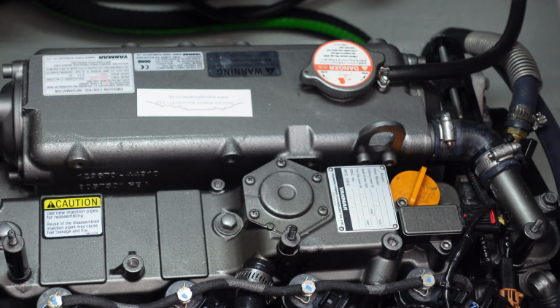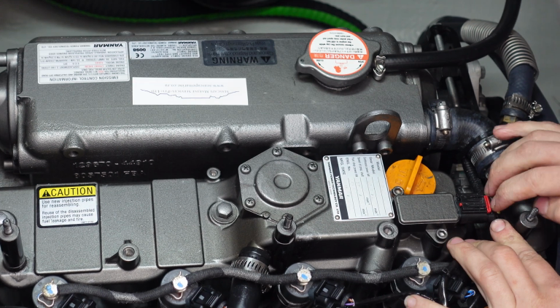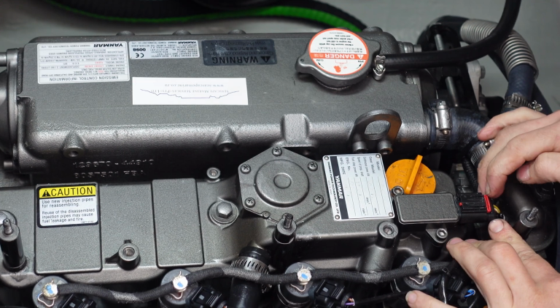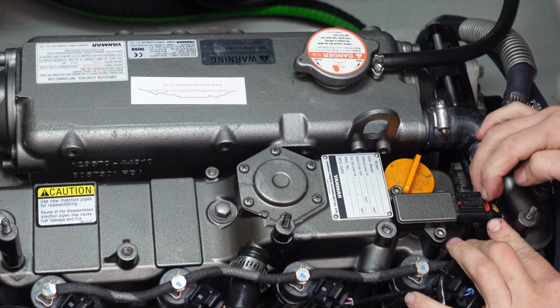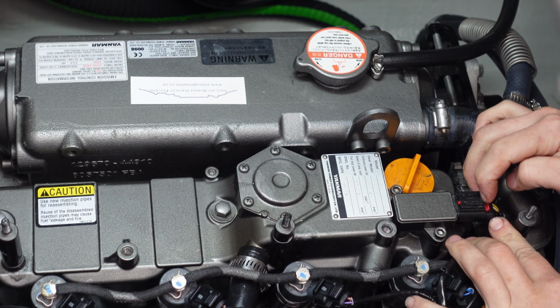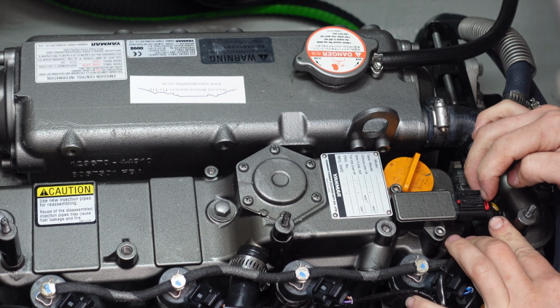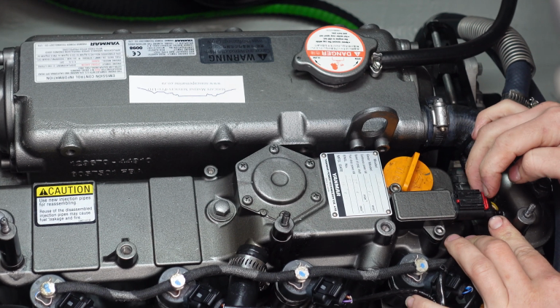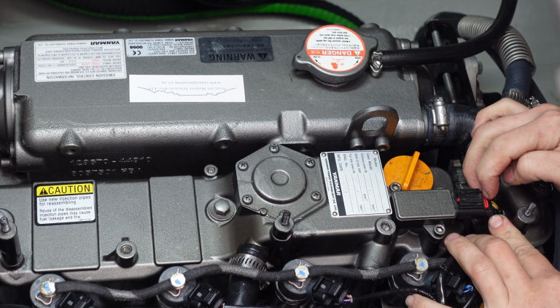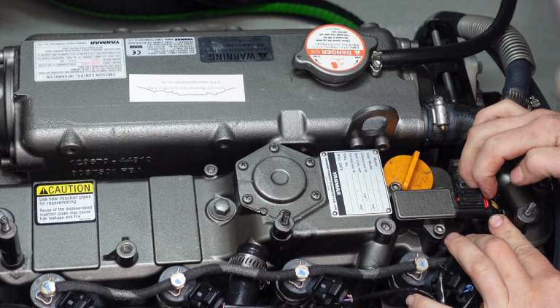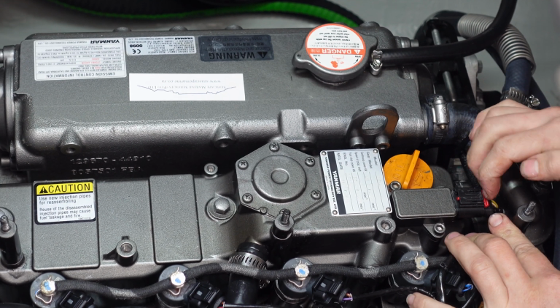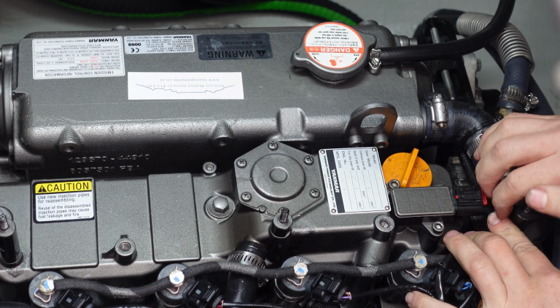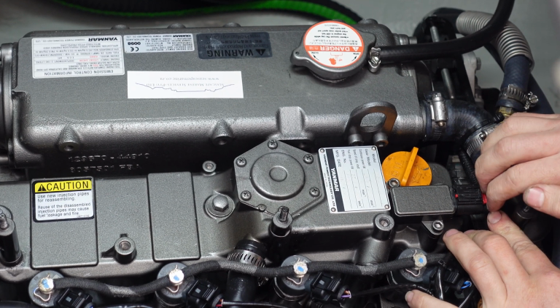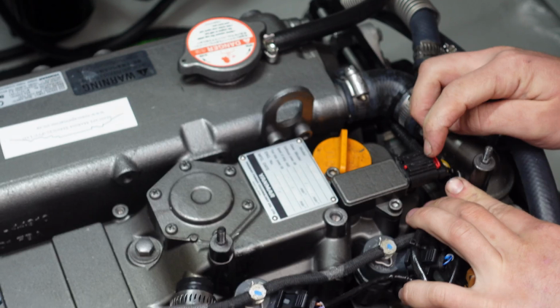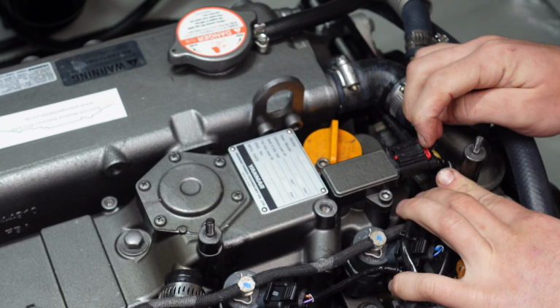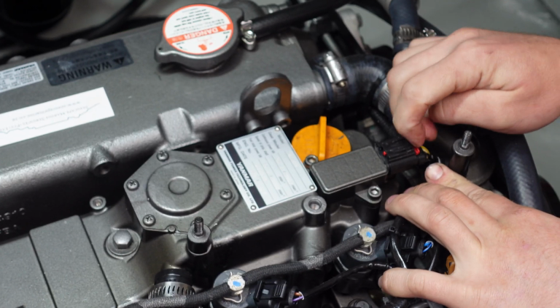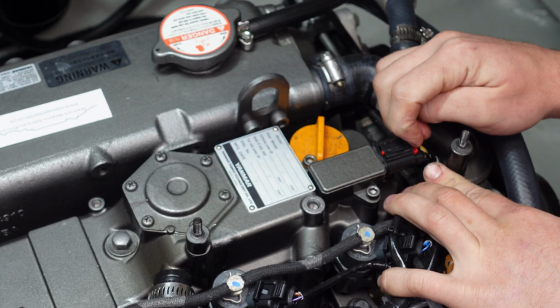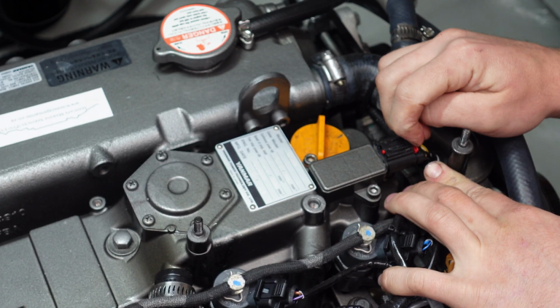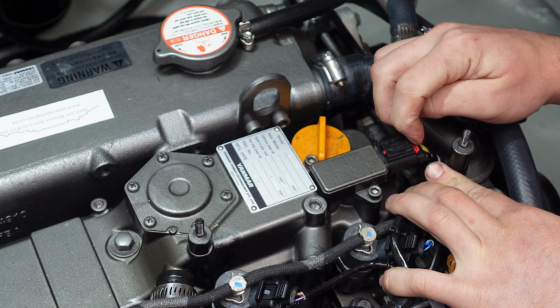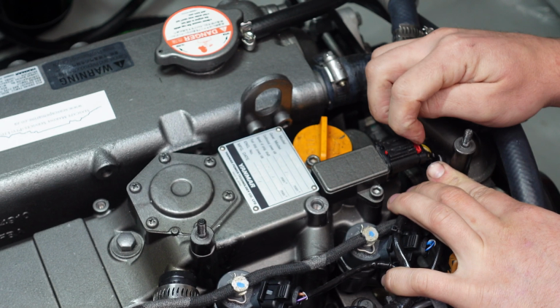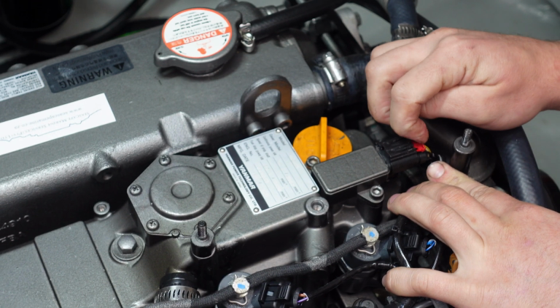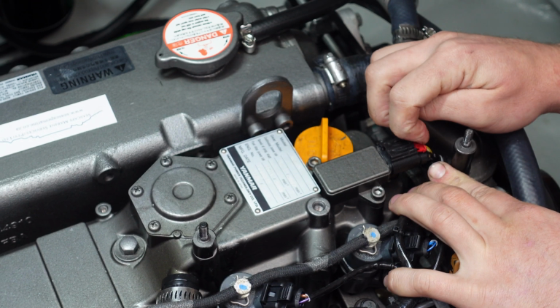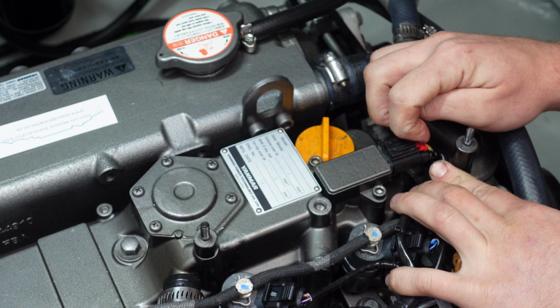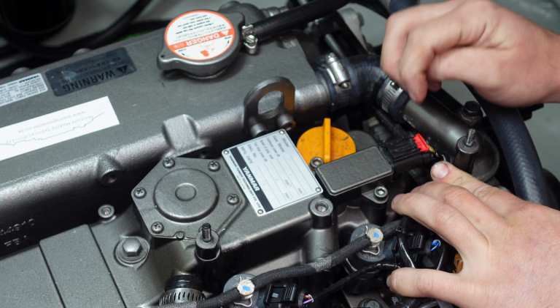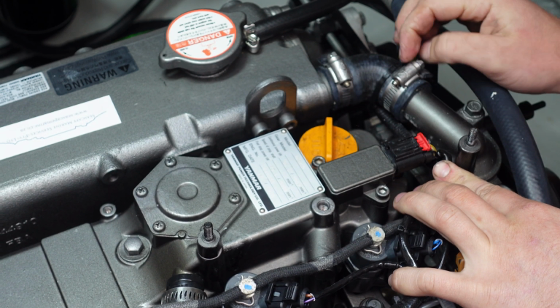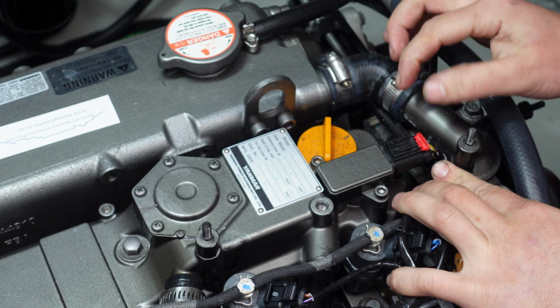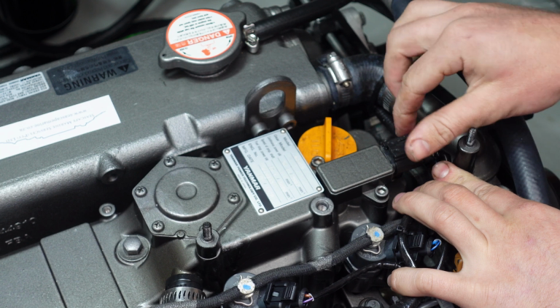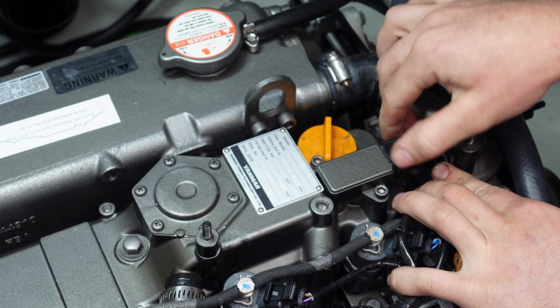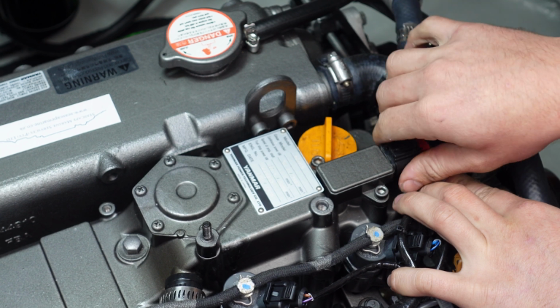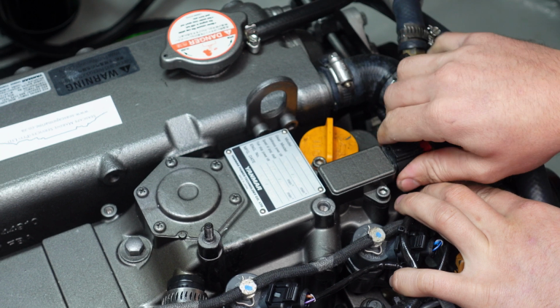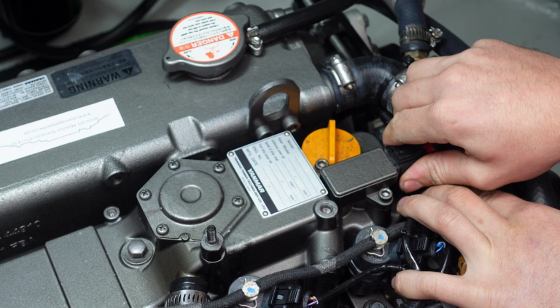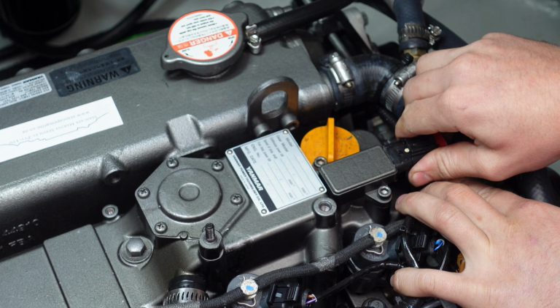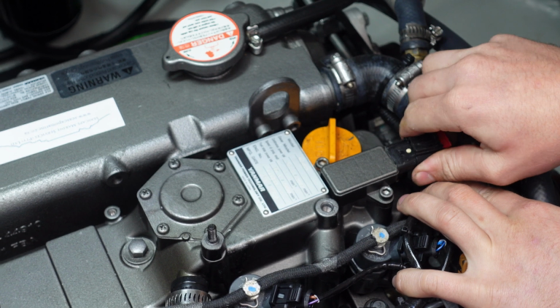This electrical connector — just the red tab, you just pull it back and it'll come off.